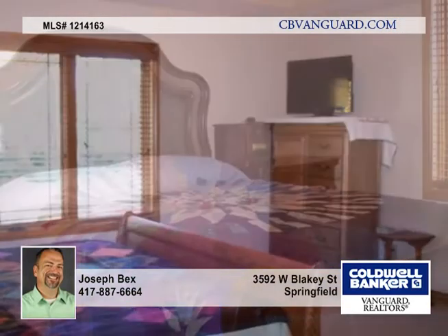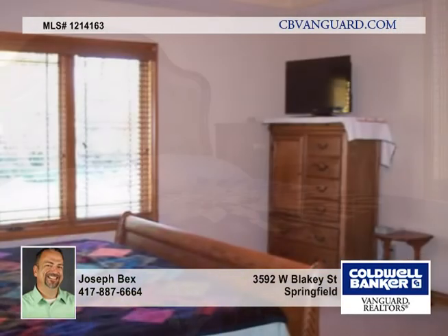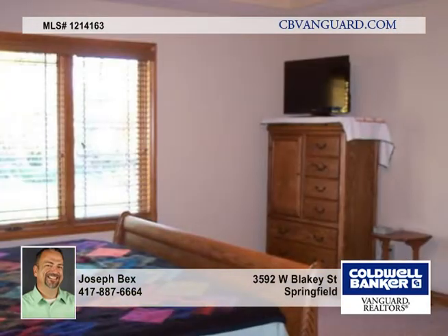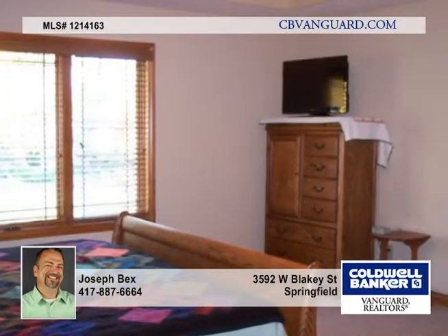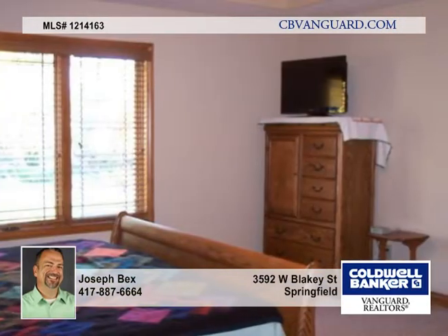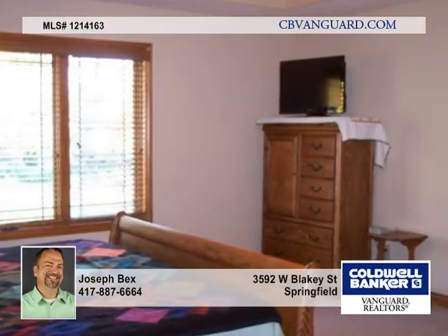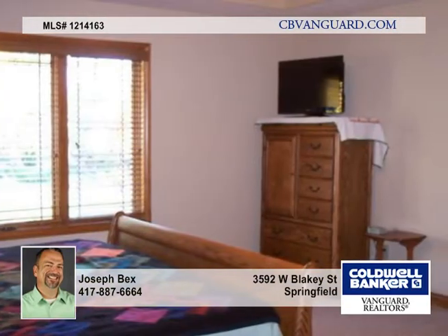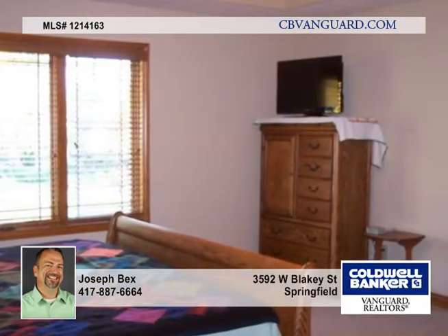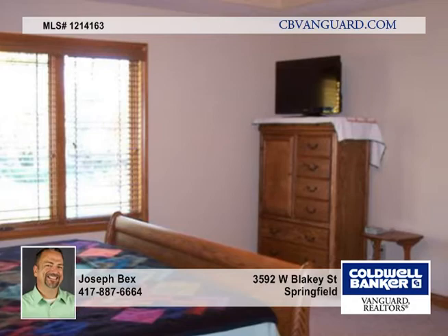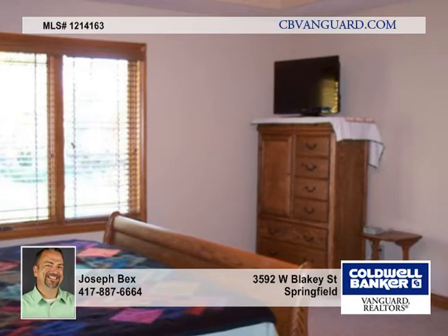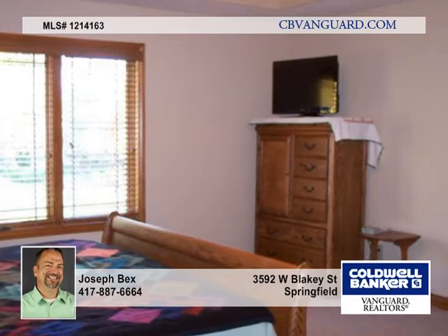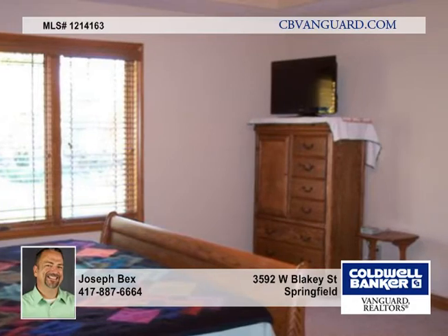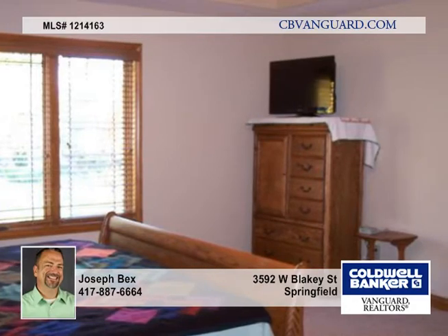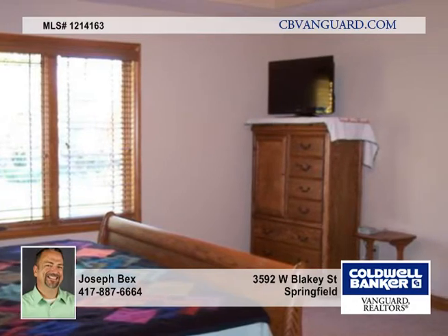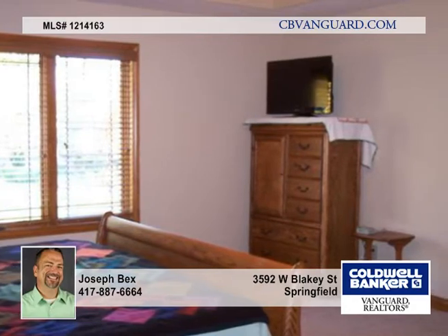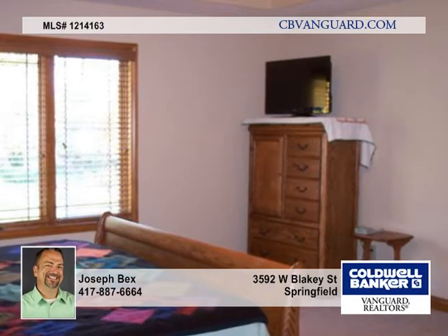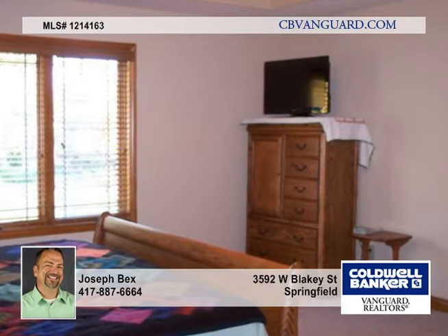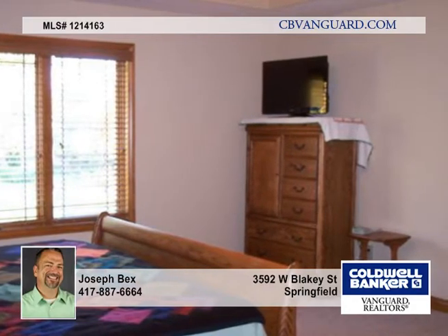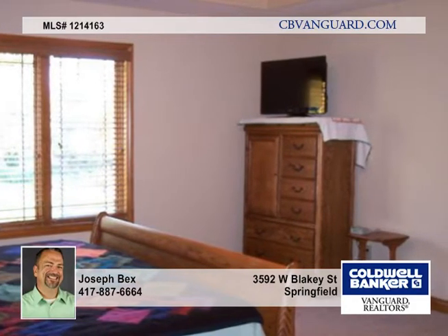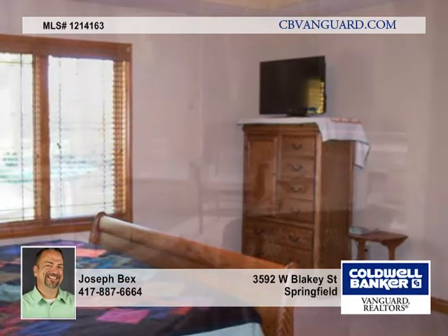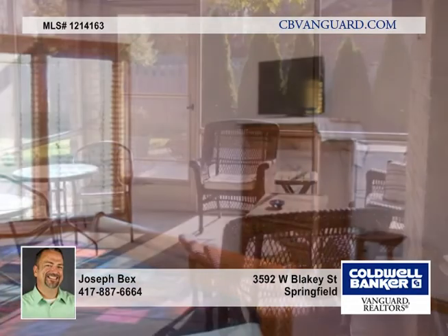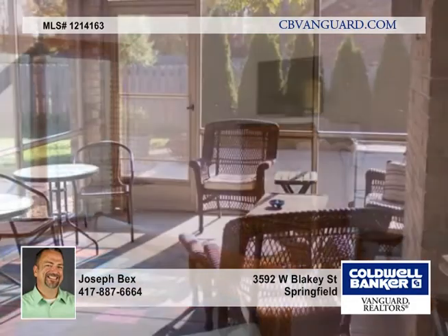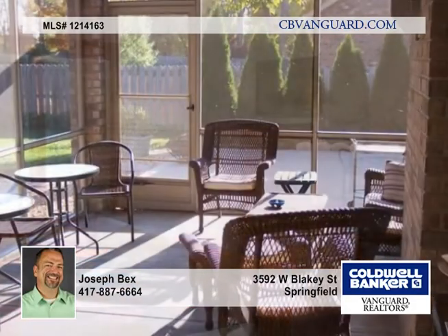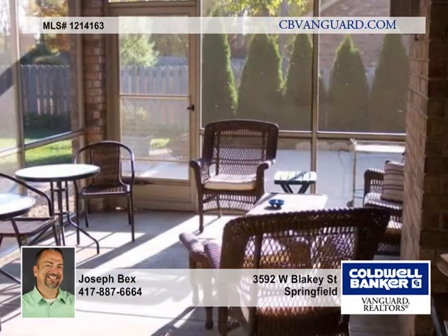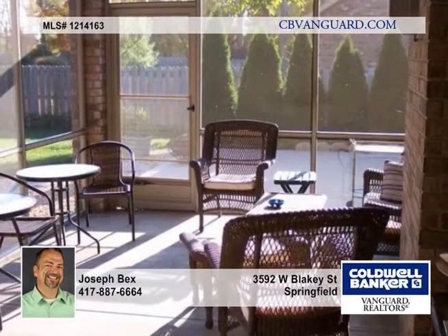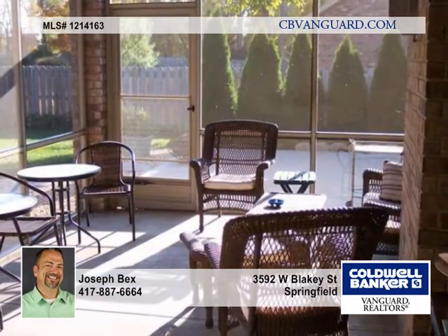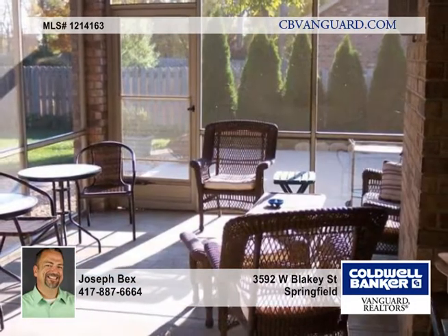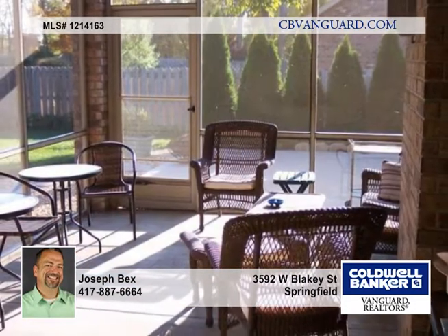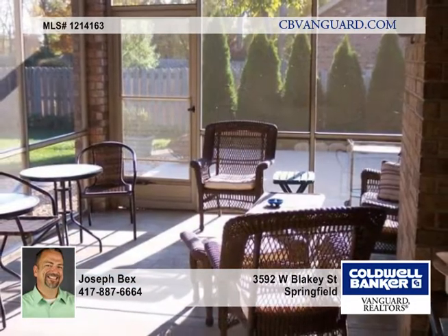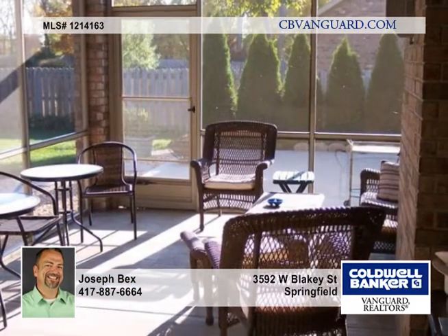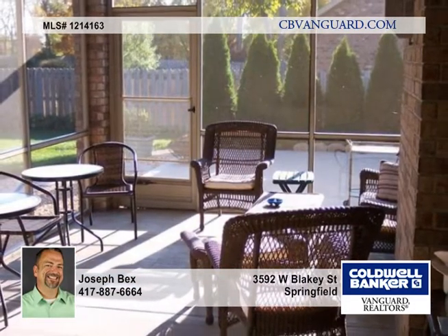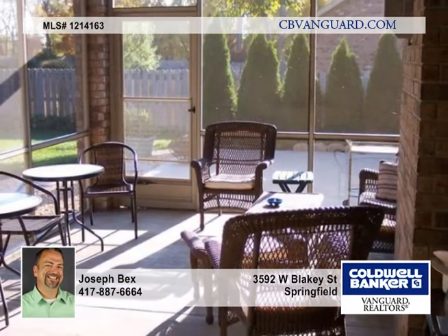You'll appreciate the gracious master suite with a tray ceiling, generous walk-in closet, and spacious master bath.